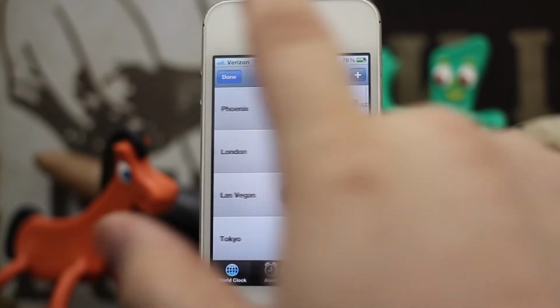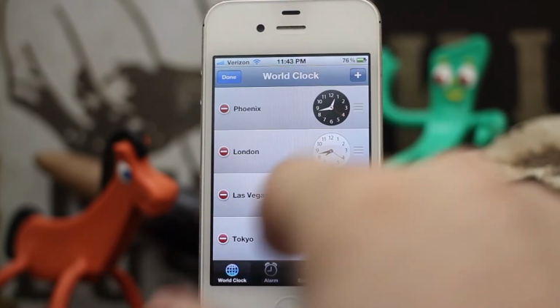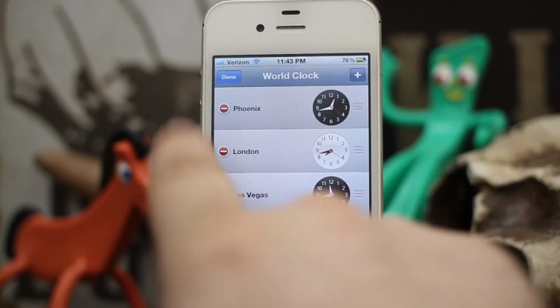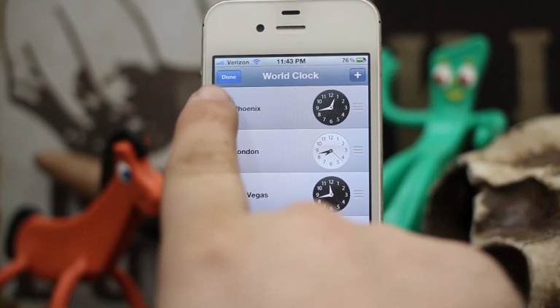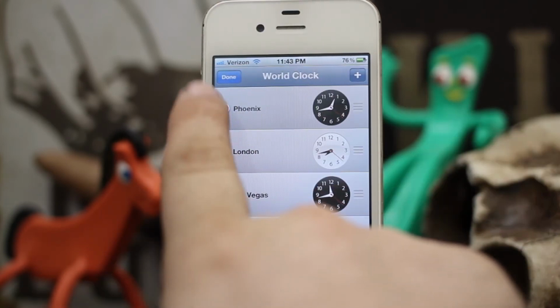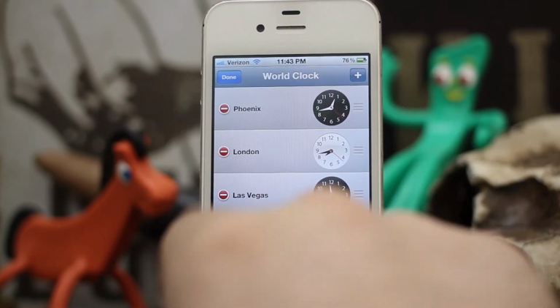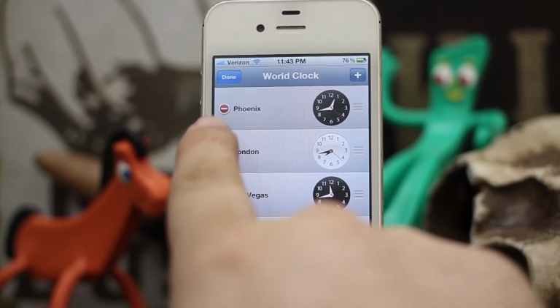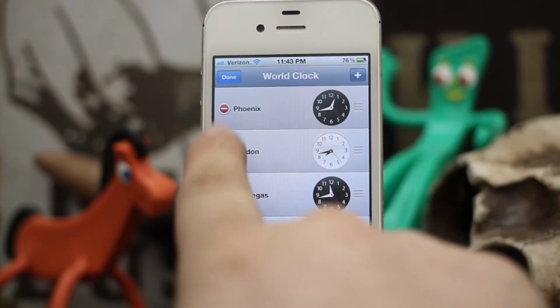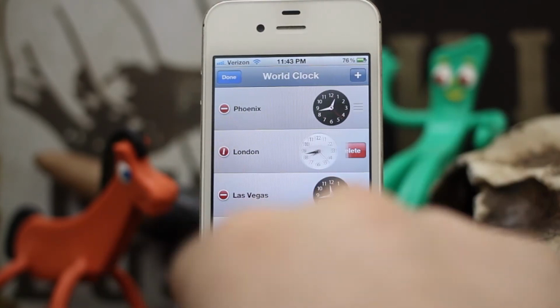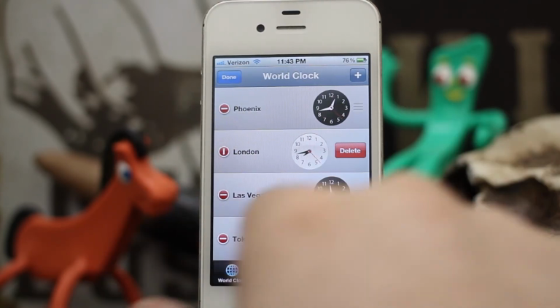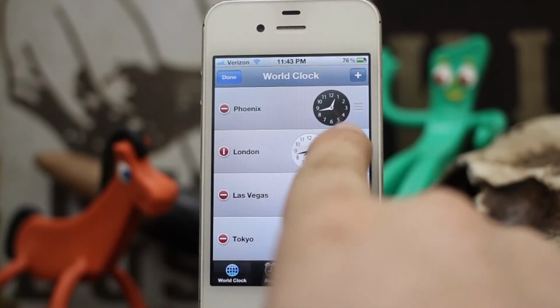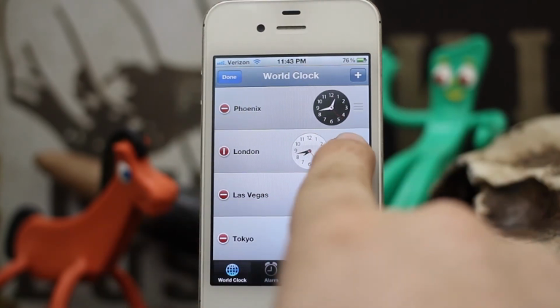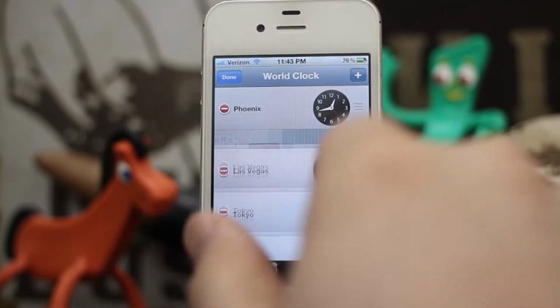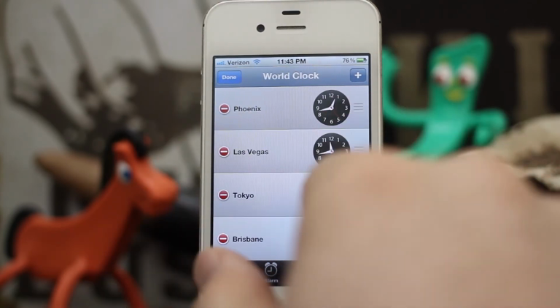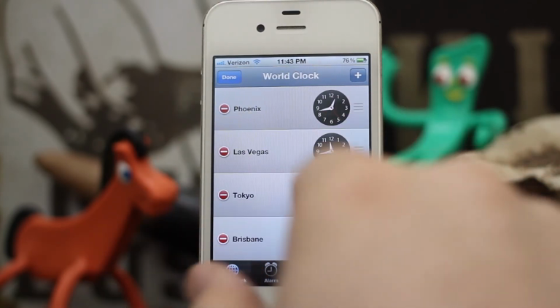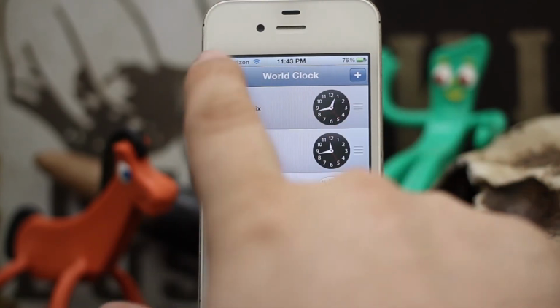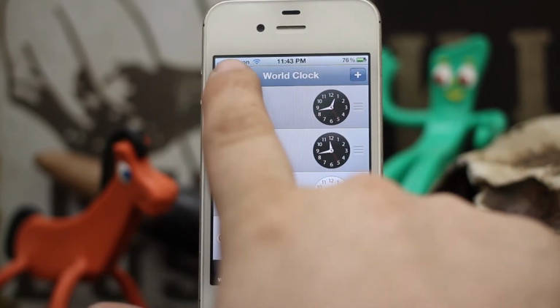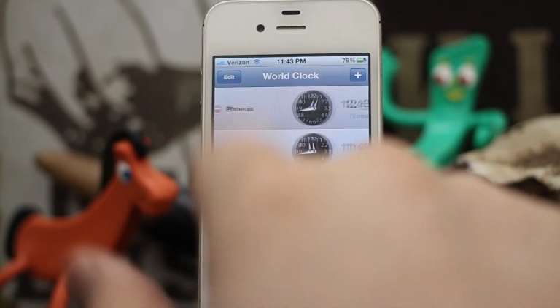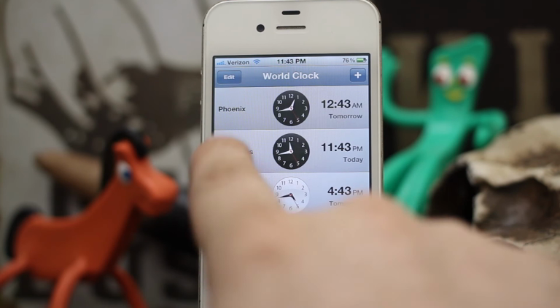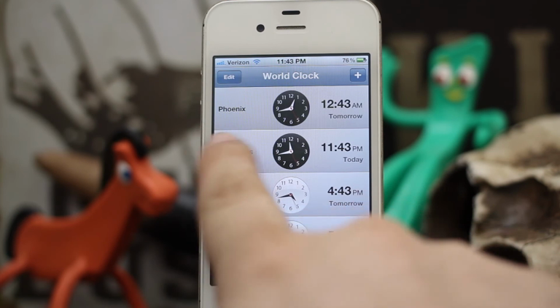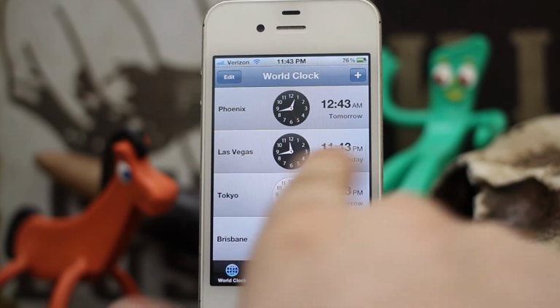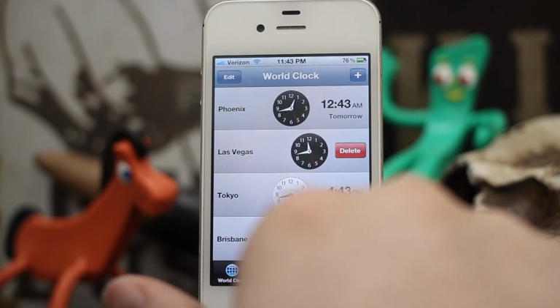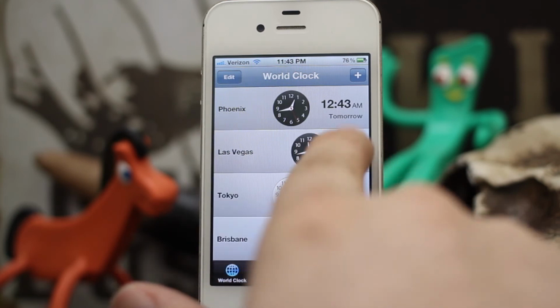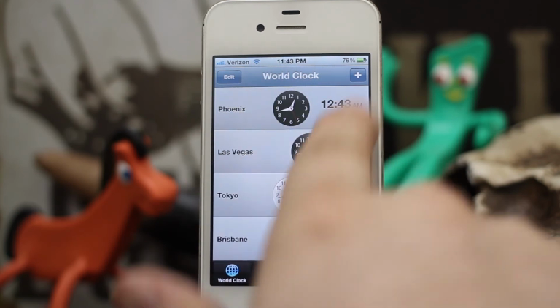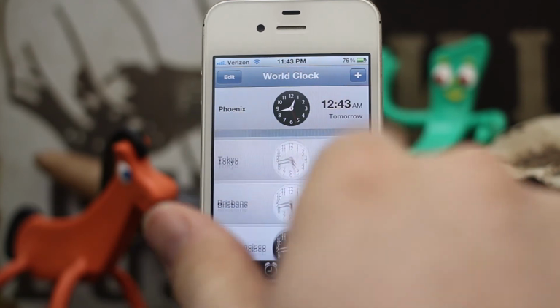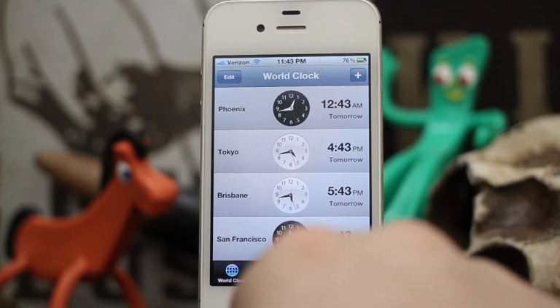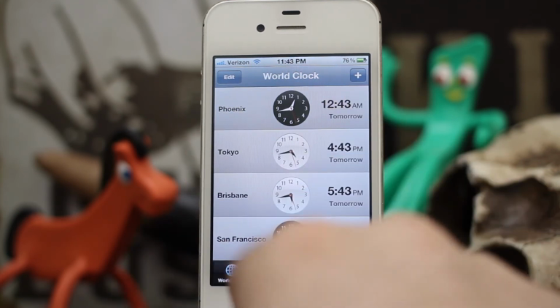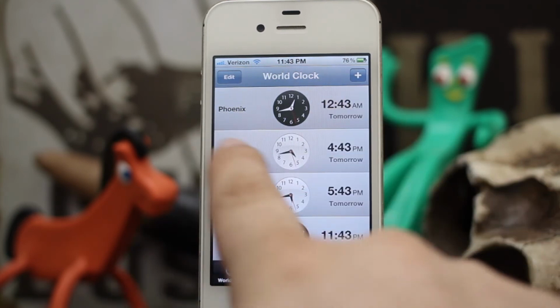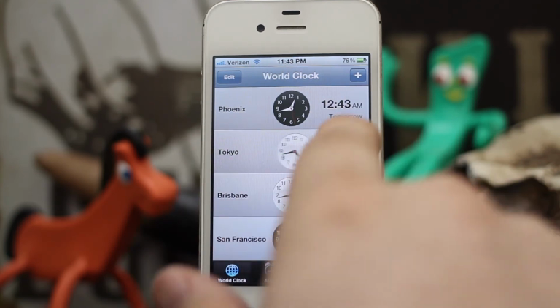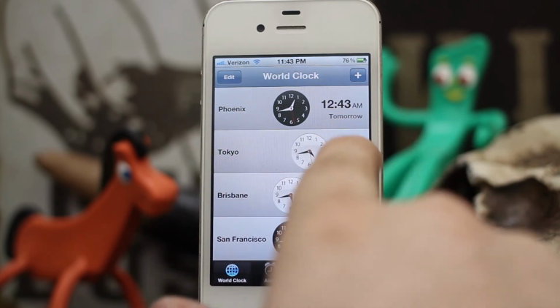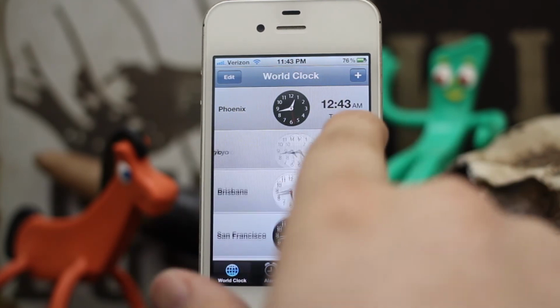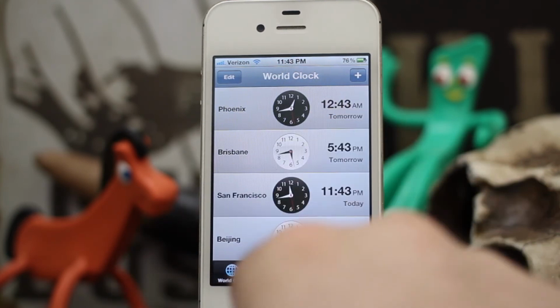It also works for clocks as well. Instead of having to hit the edit button and delete one, you can just swipe across it and delete it just like that.